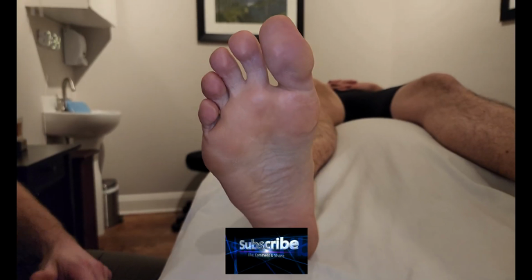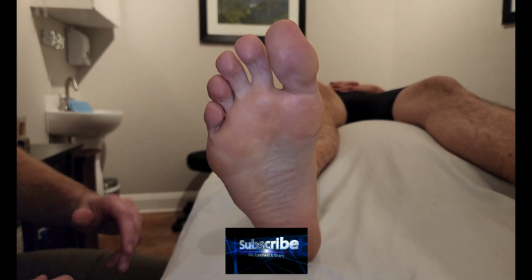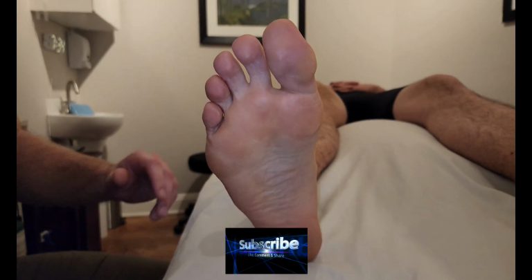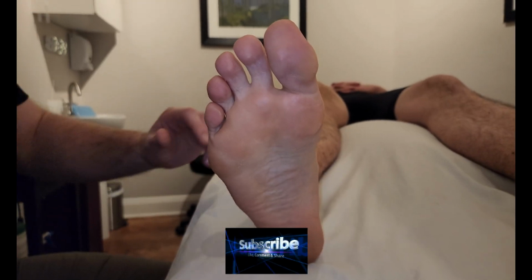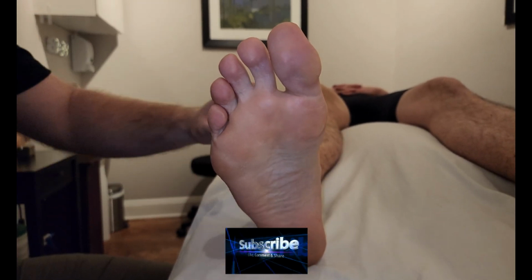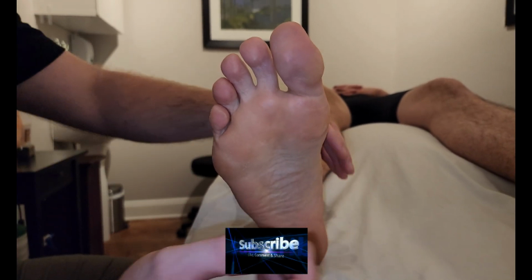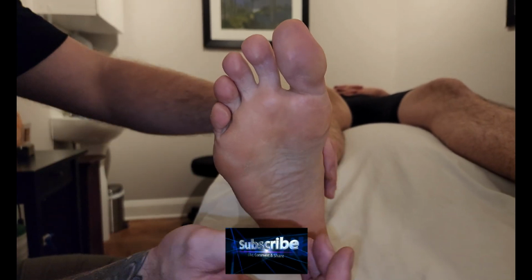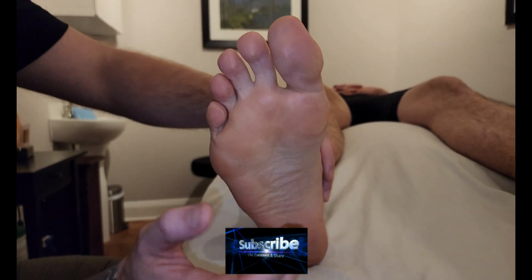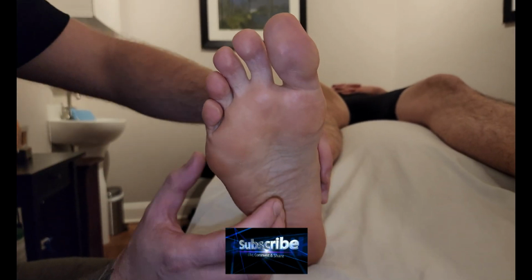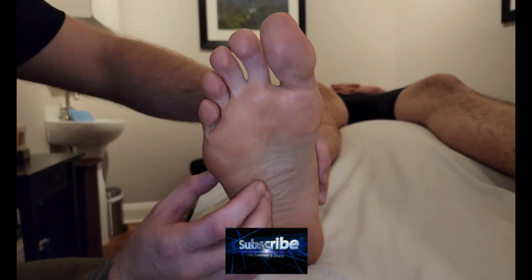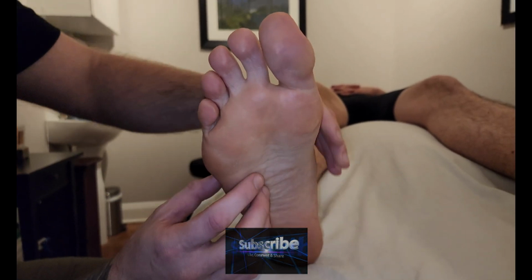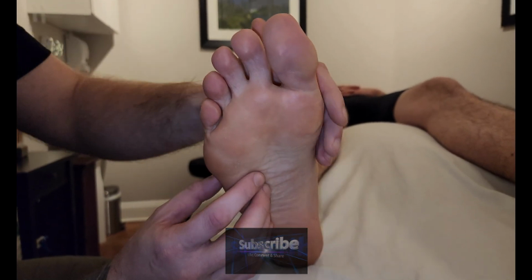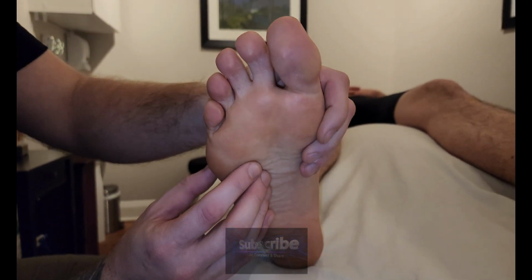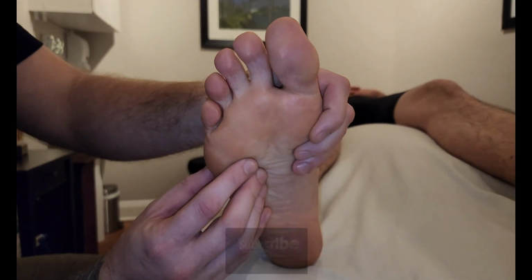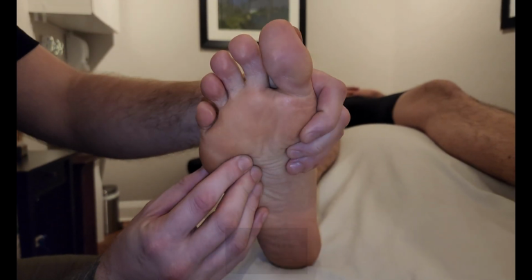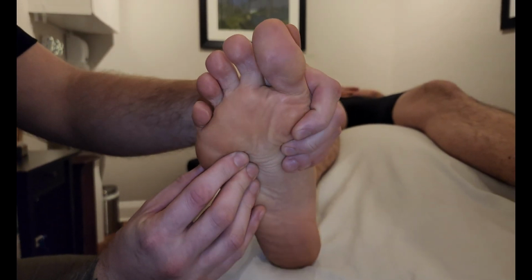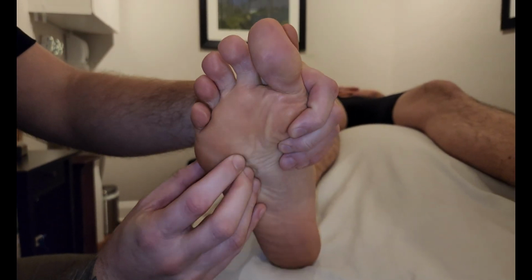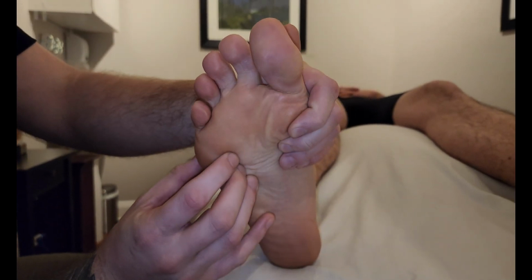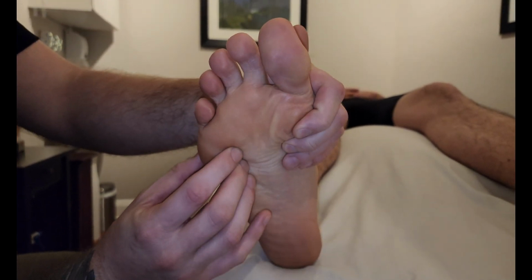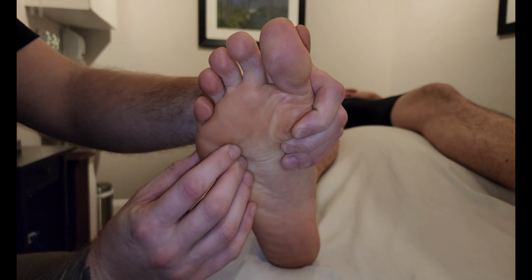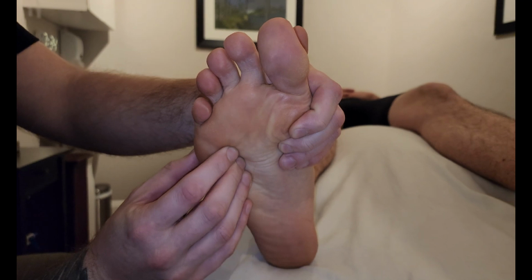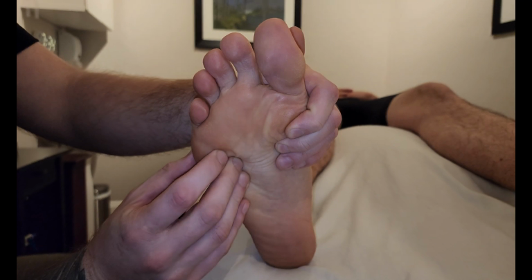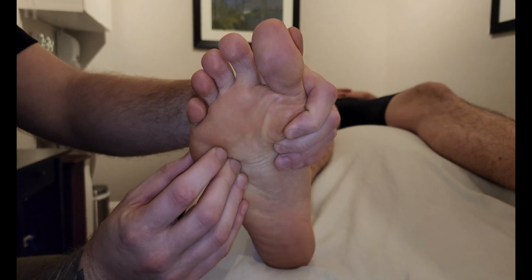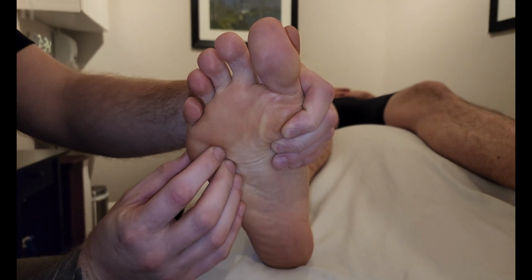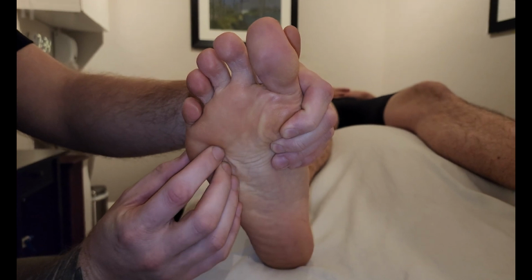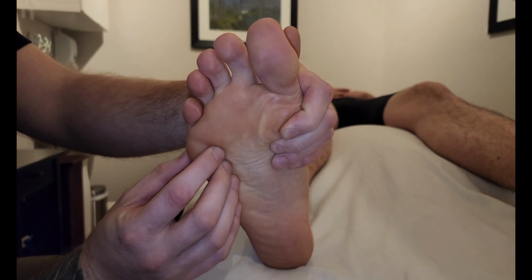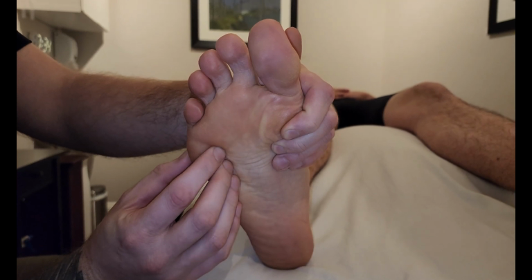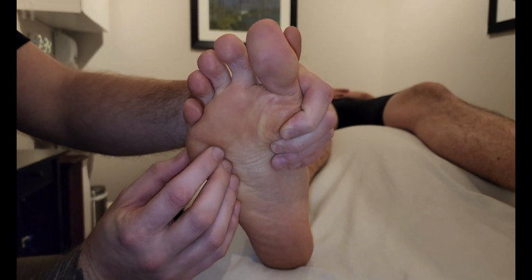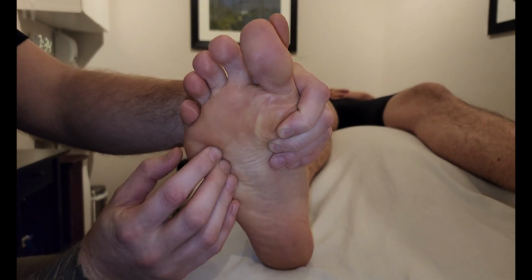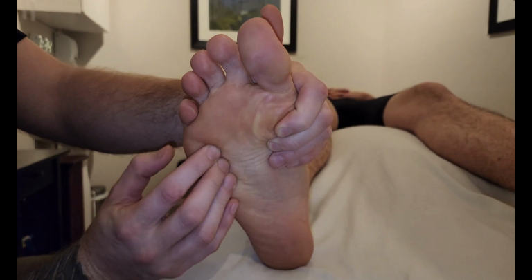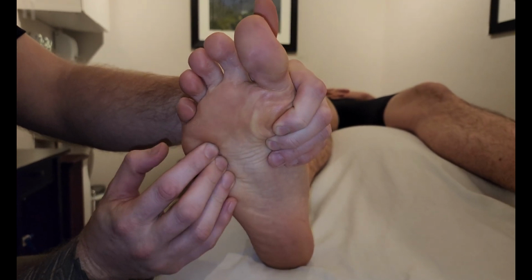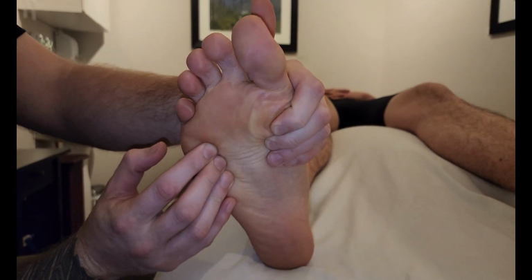We're going to be palpating in the fourth layer of the foot and our muscle is the plantar interossei.